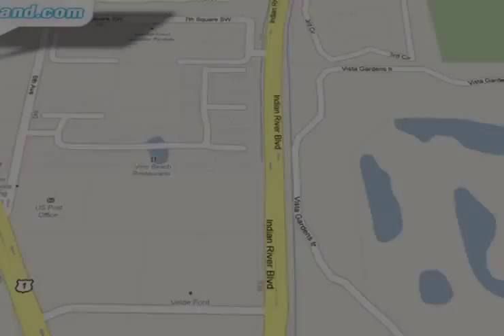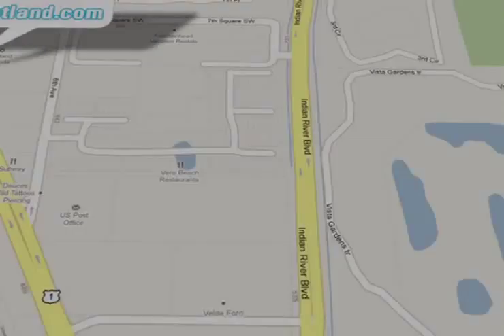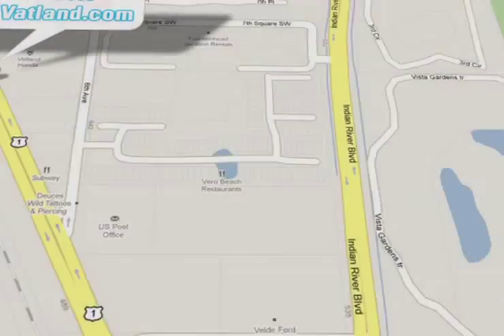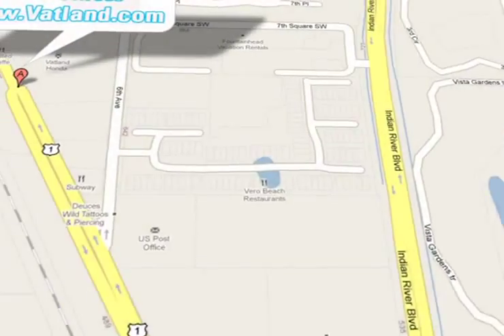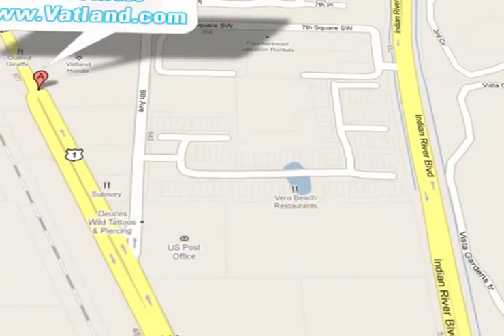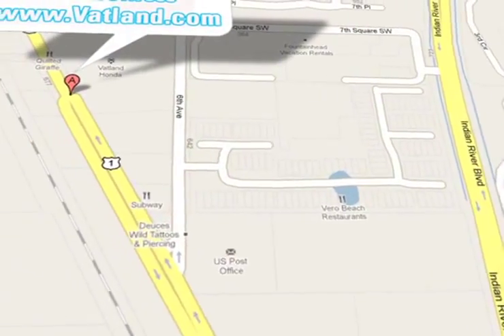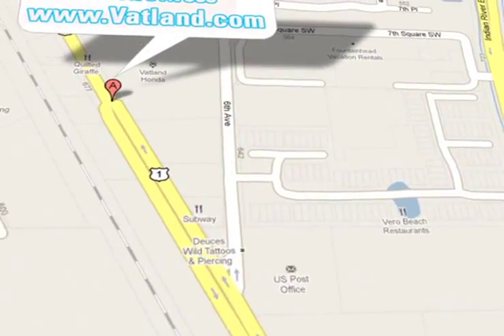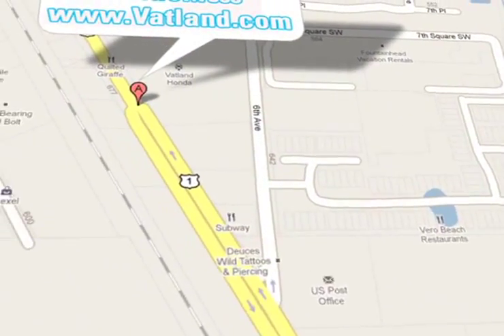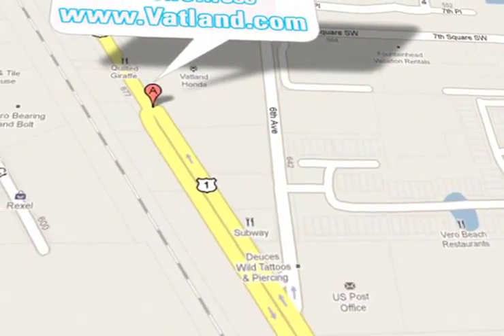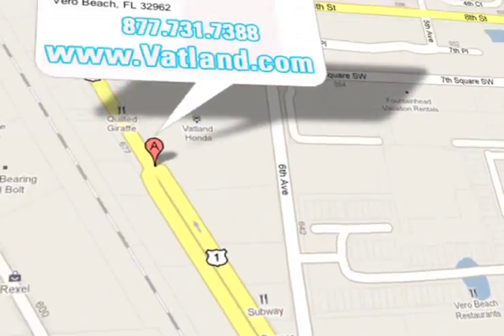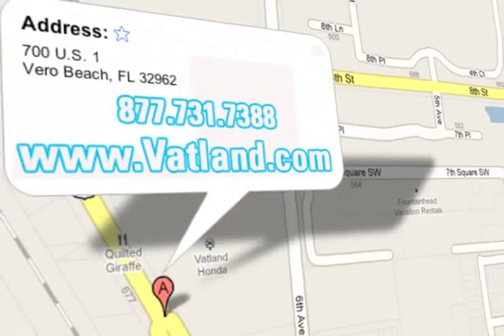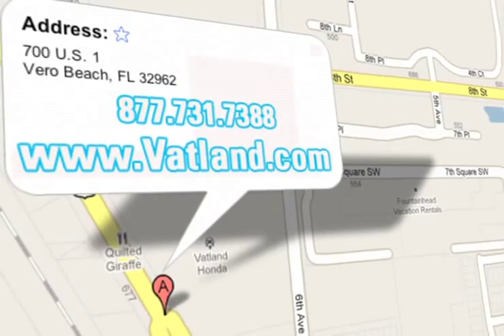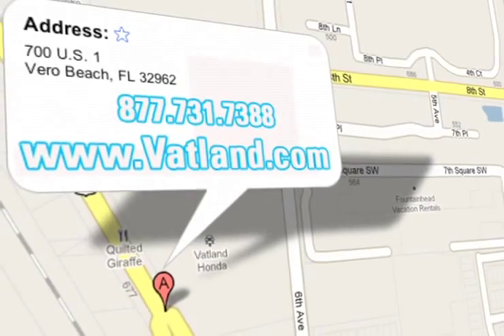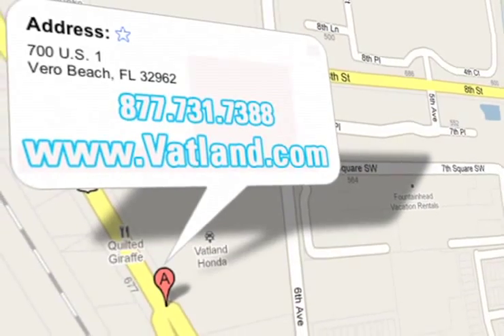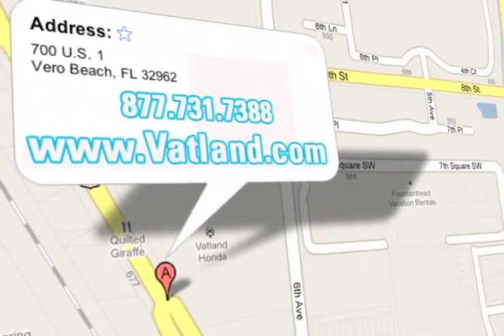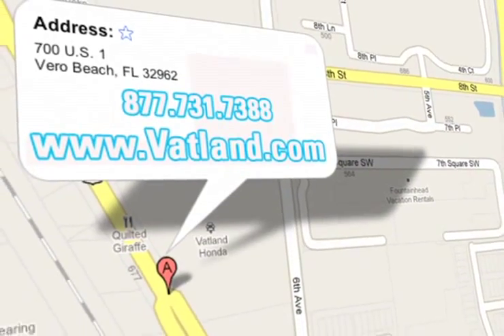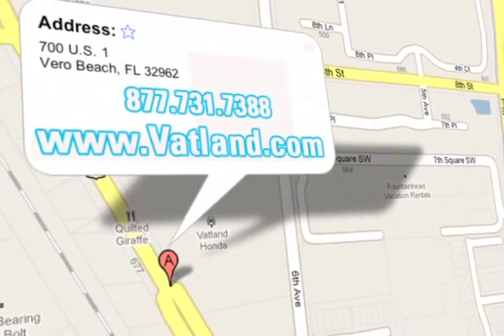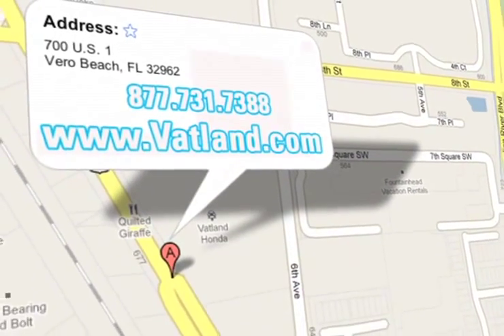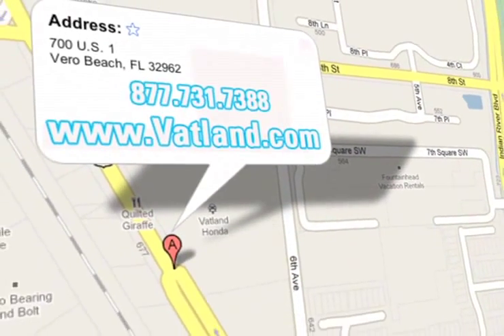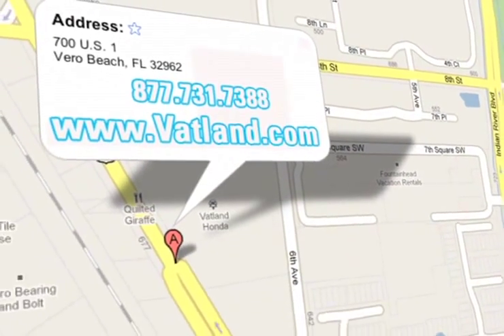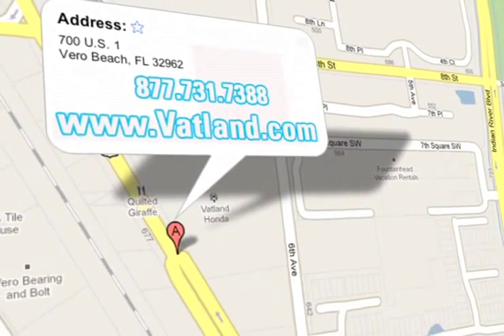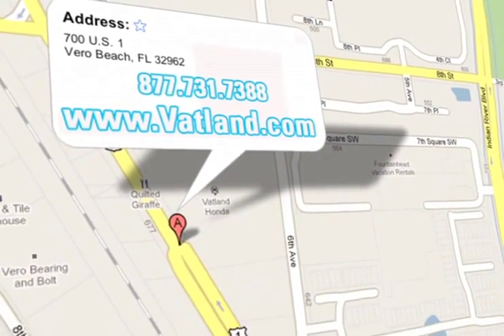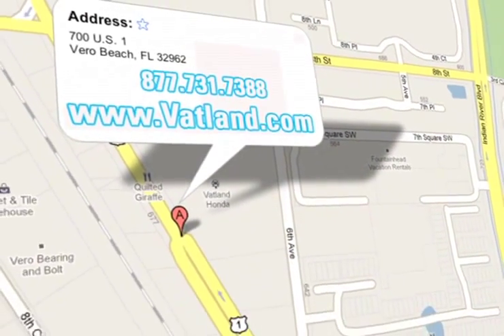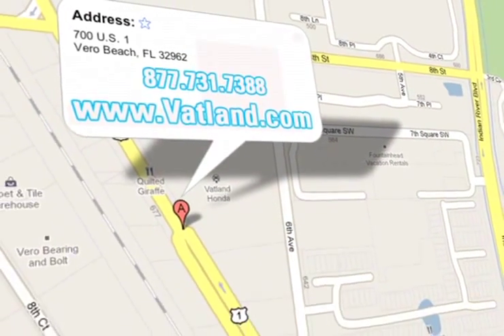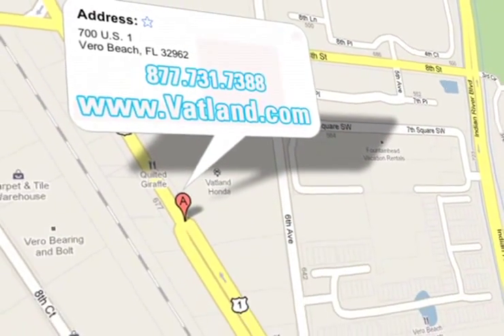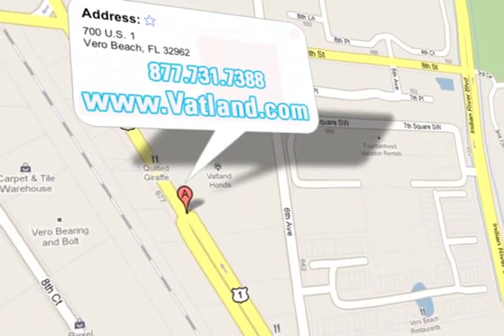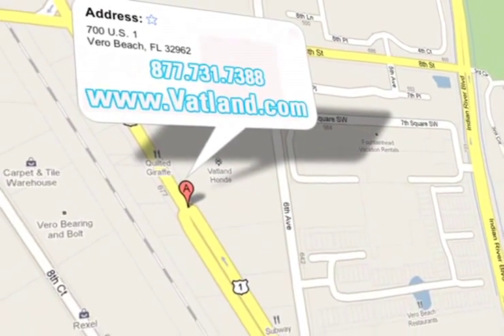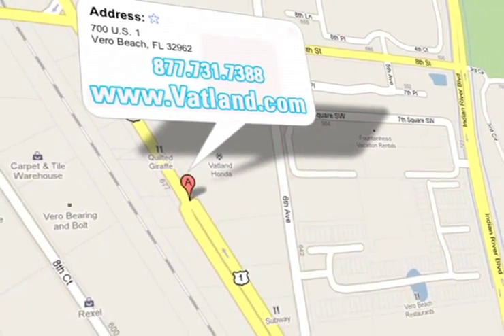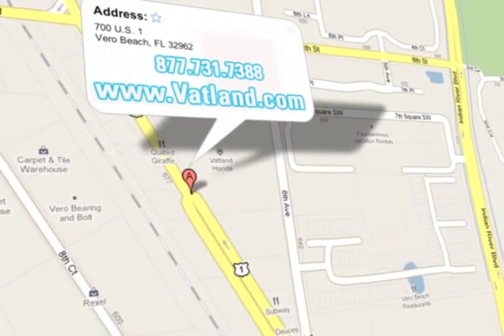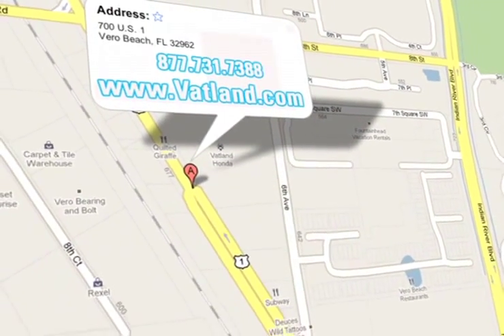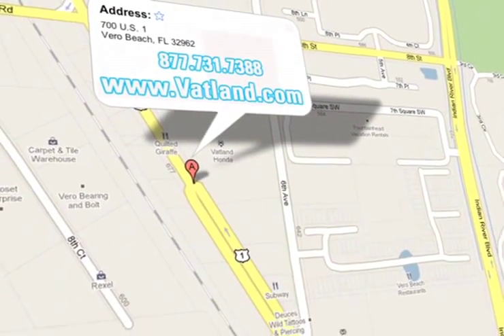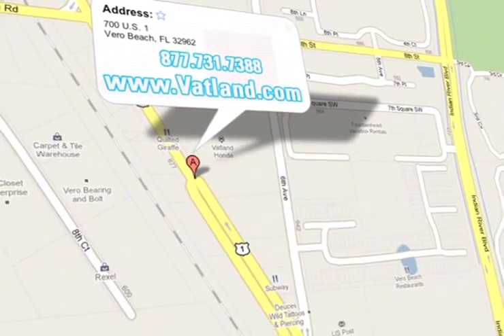Vatland Honda is located at 700 U.S. Highway 1 in Vero Beach, Florida.